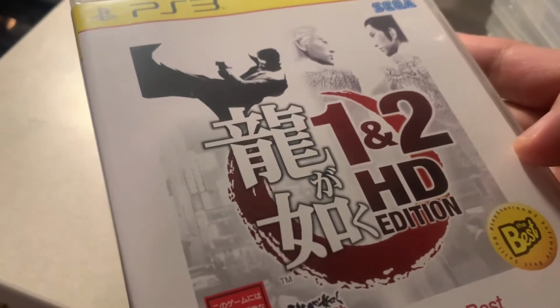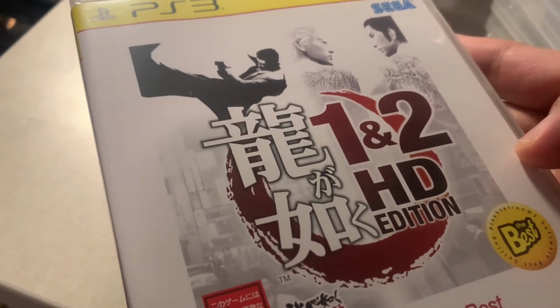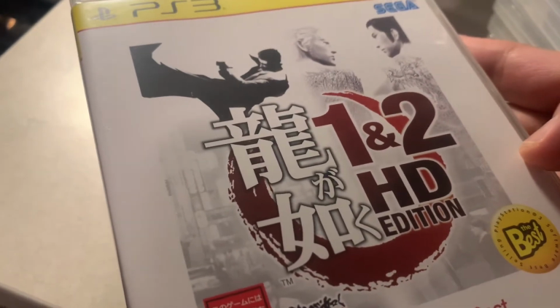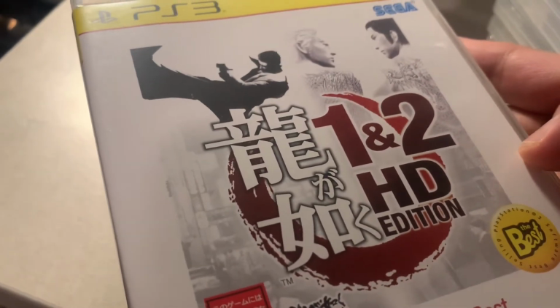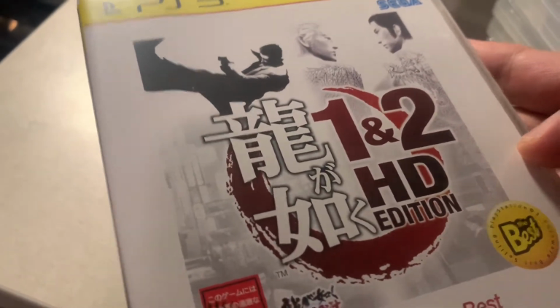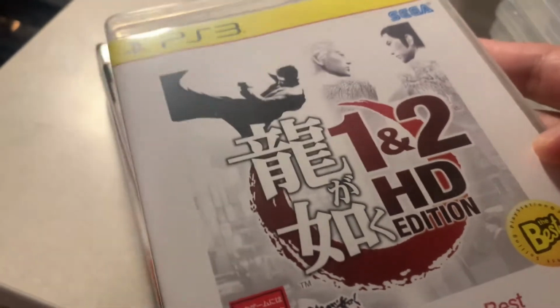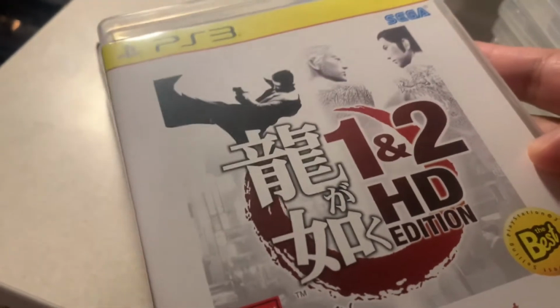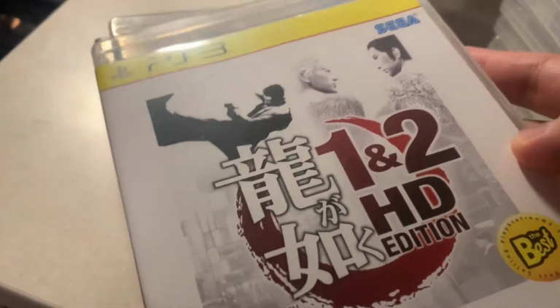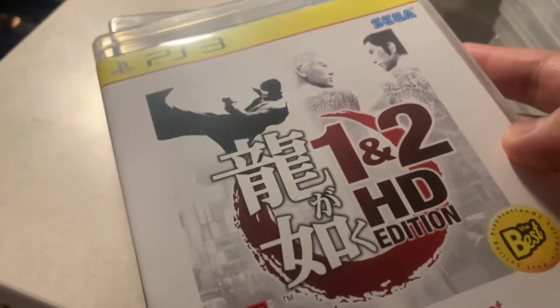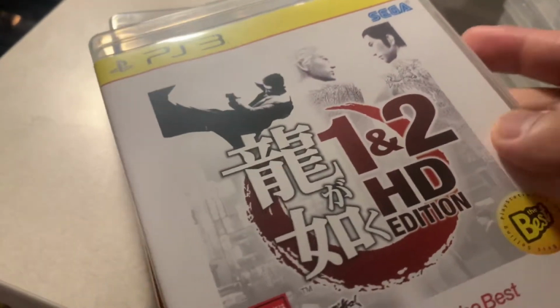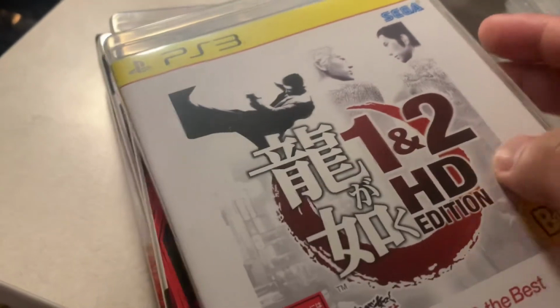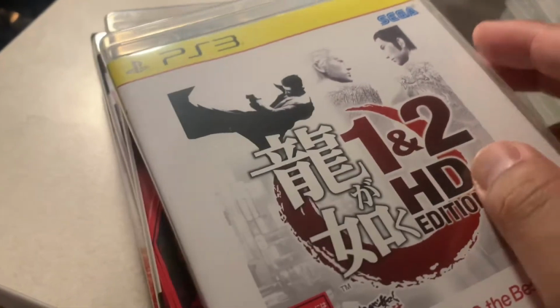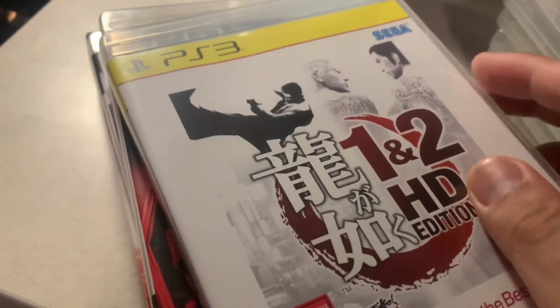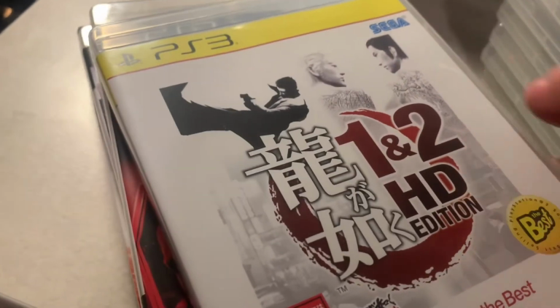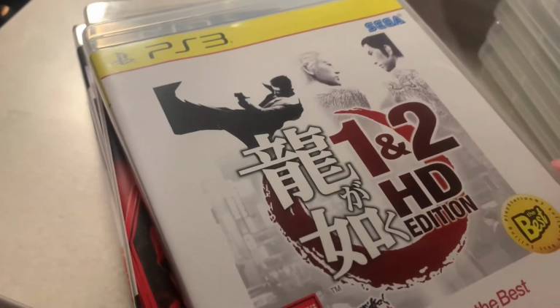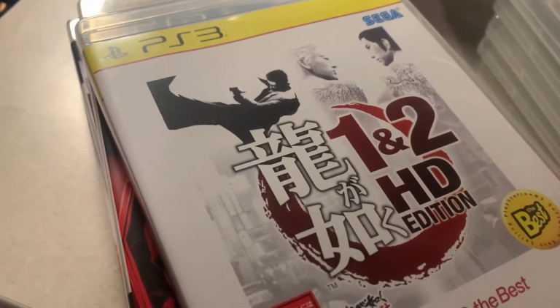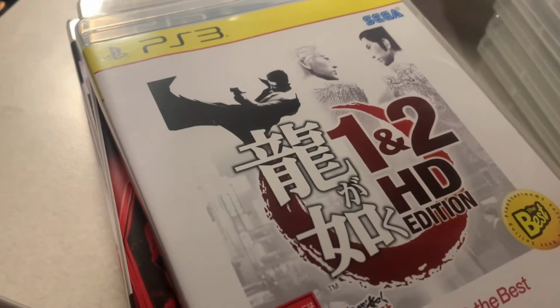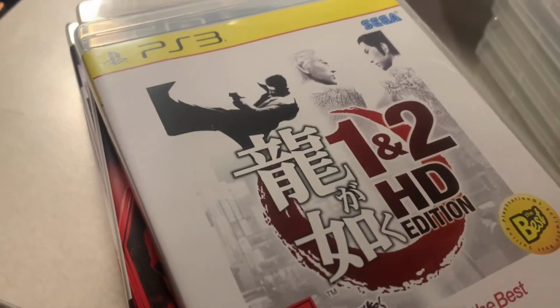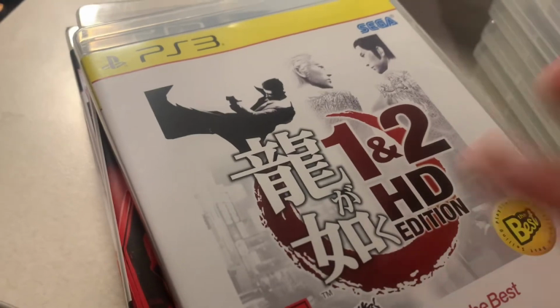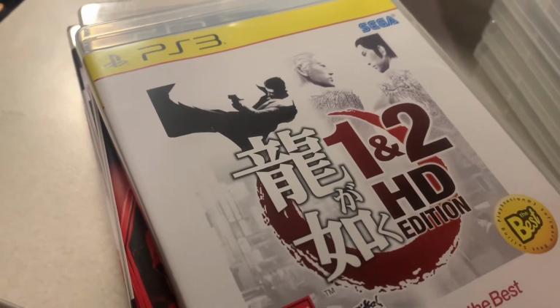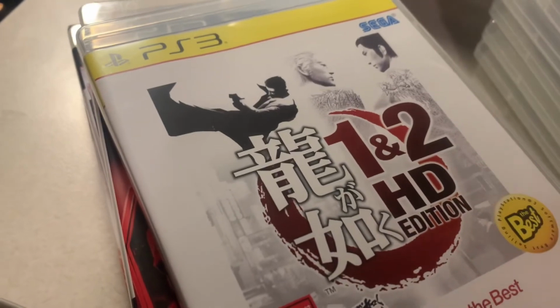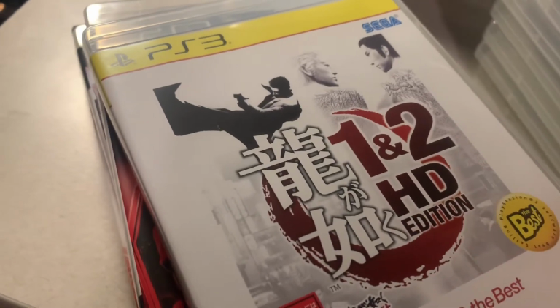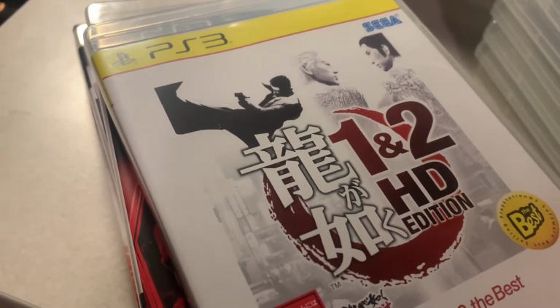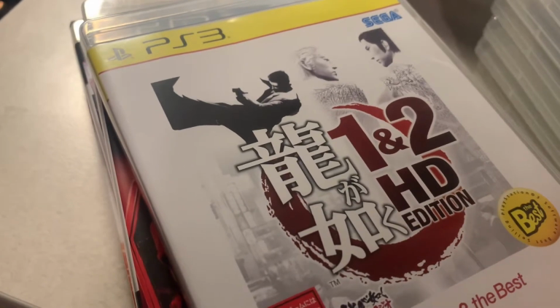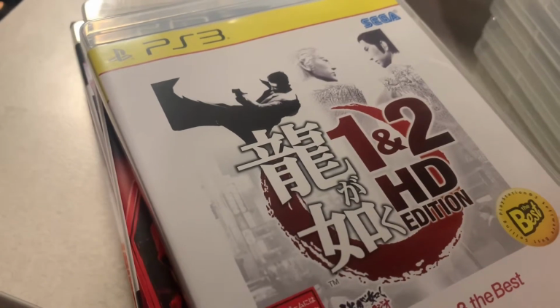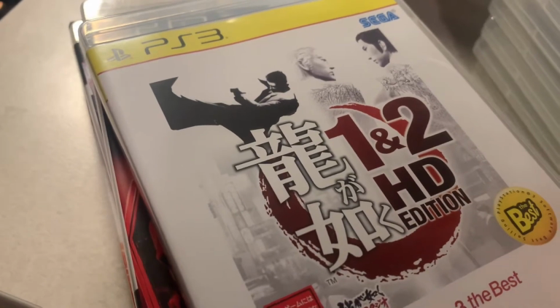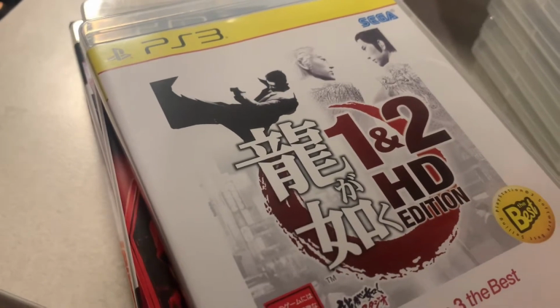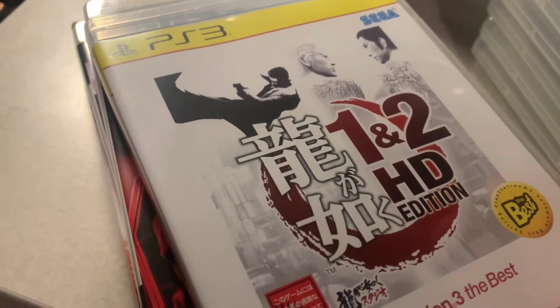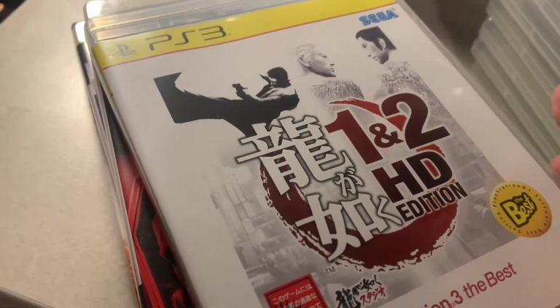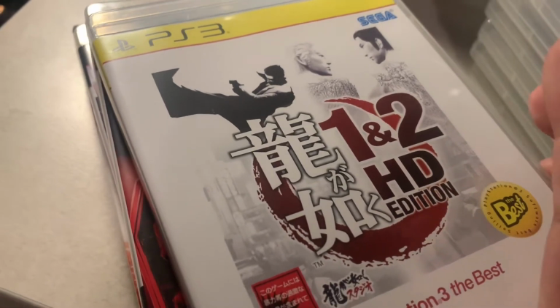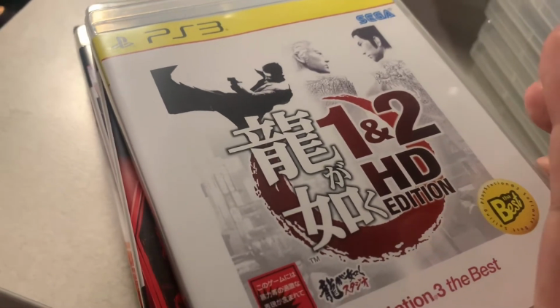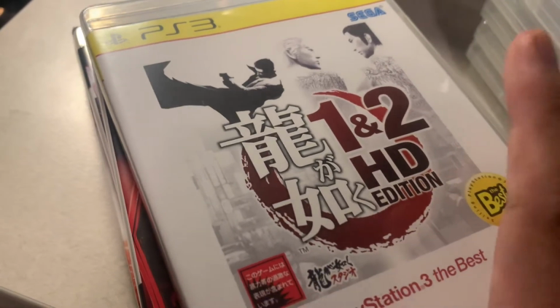Next we have Yakuza 1 and 2 HD. This was a great way to play Yakuza 1 and 2 before Yakuza Kiwami 1 and 2 came out, but it's only in Japanese so you have to follow a guide.